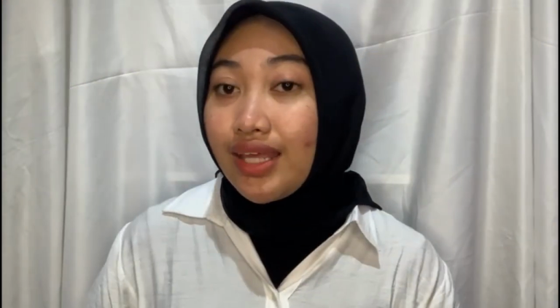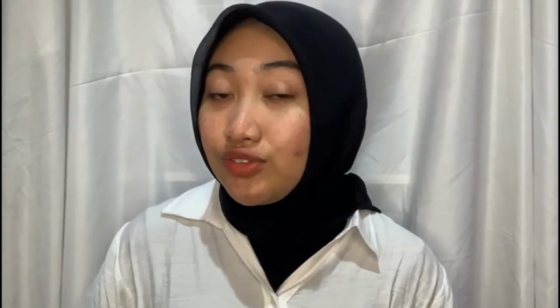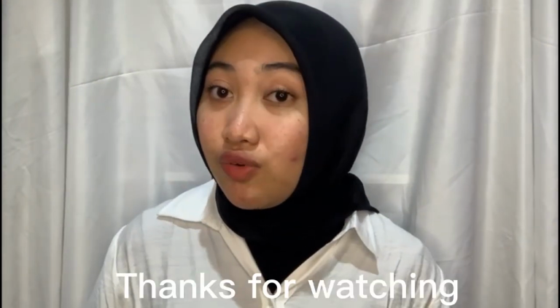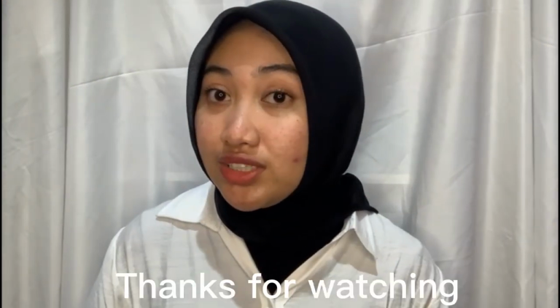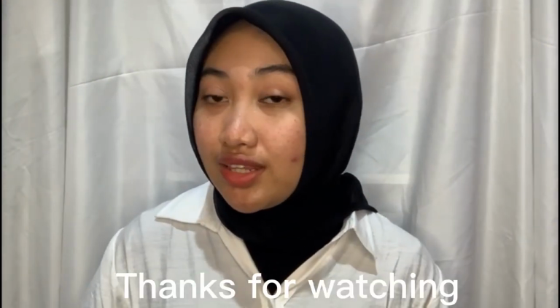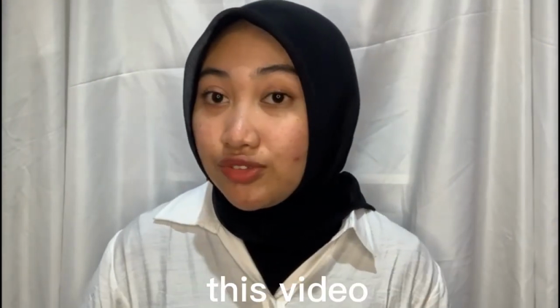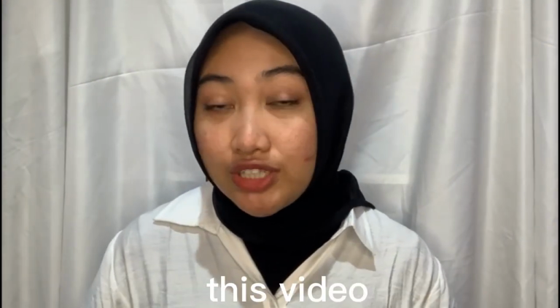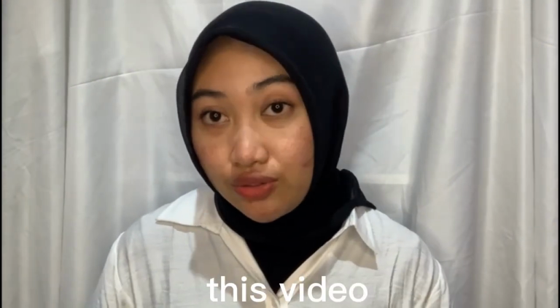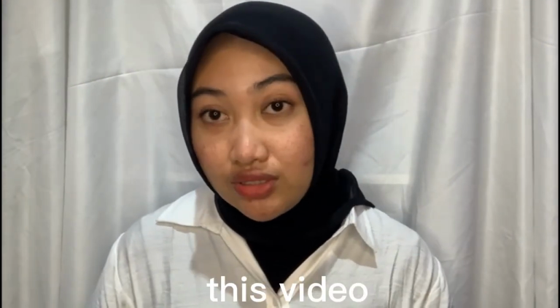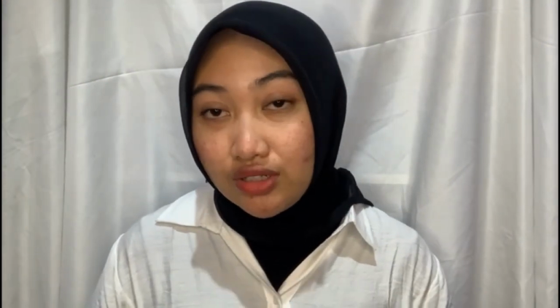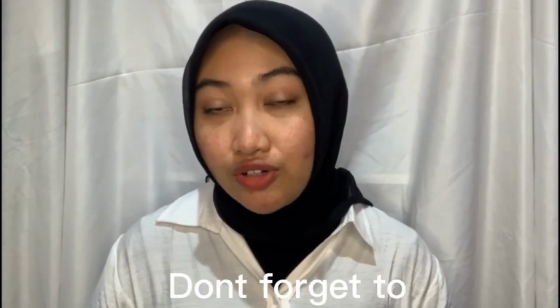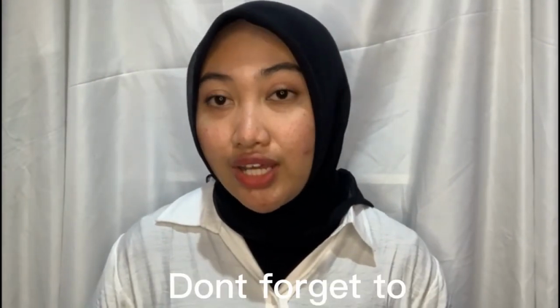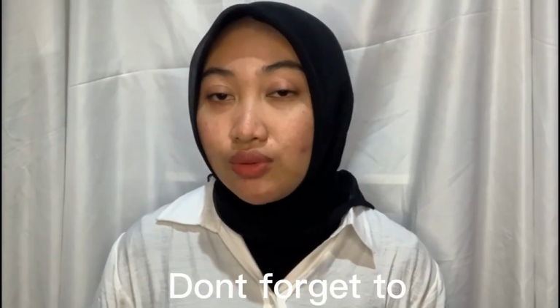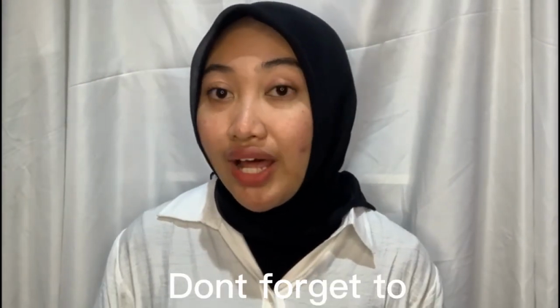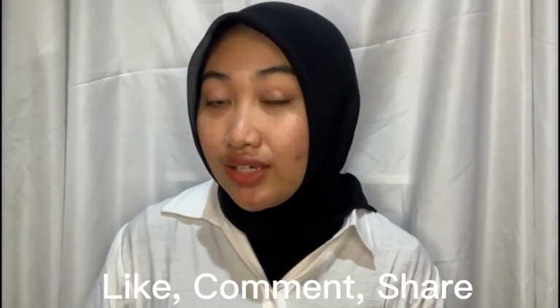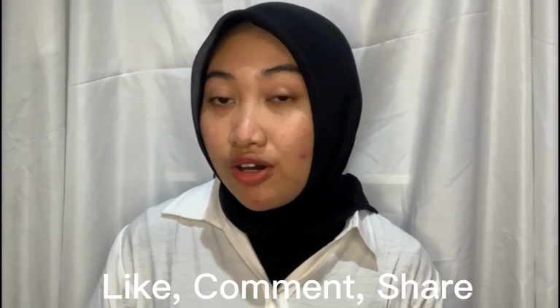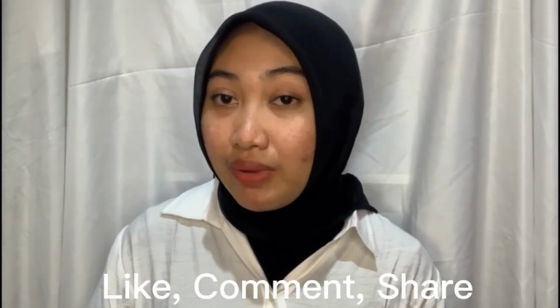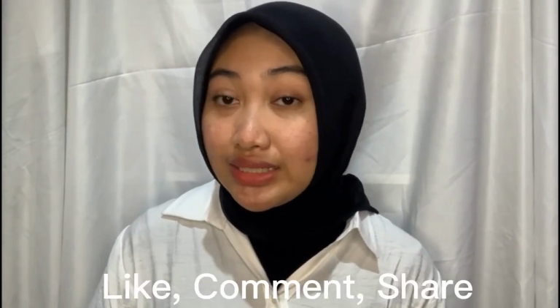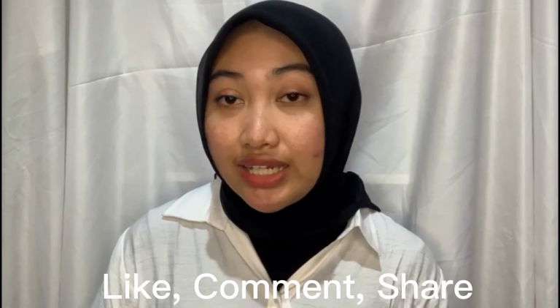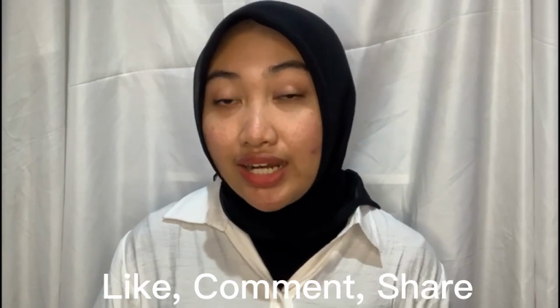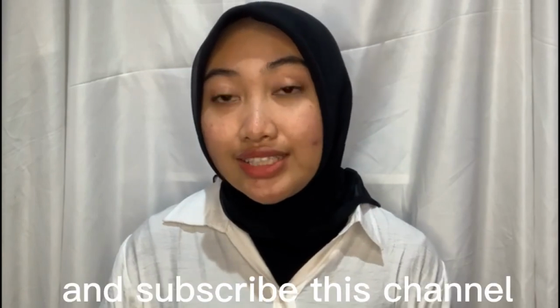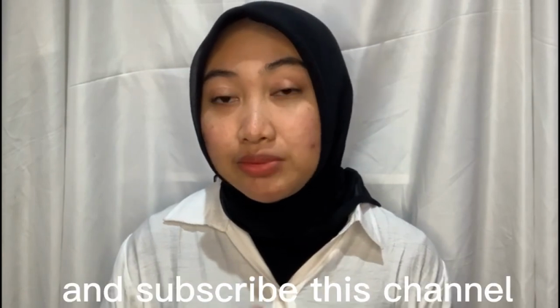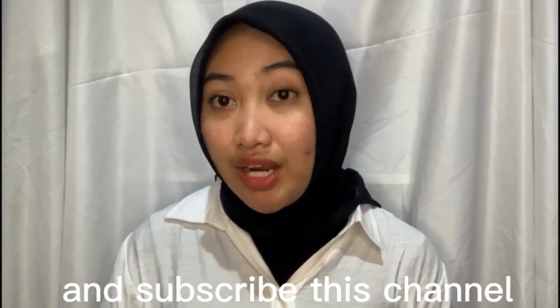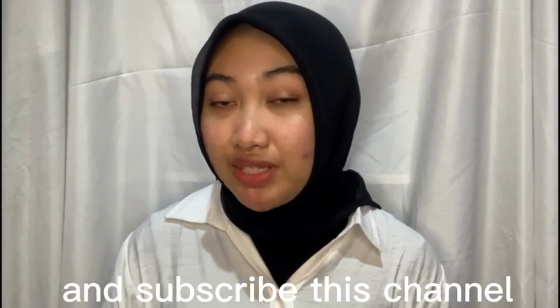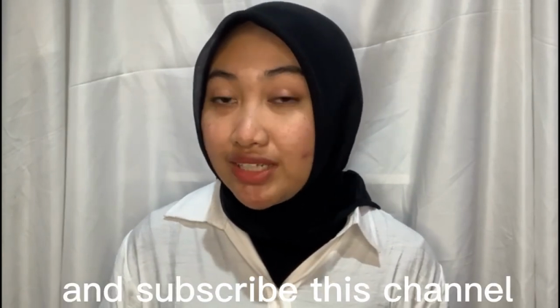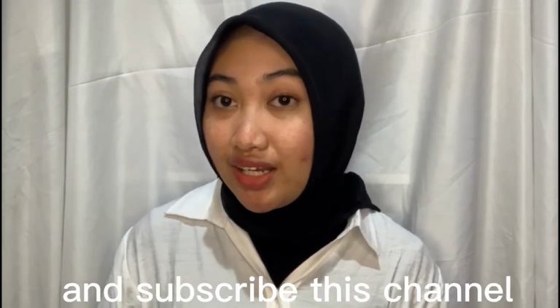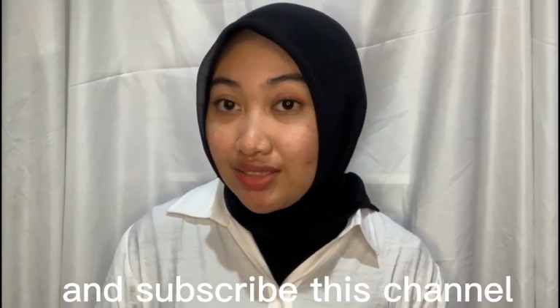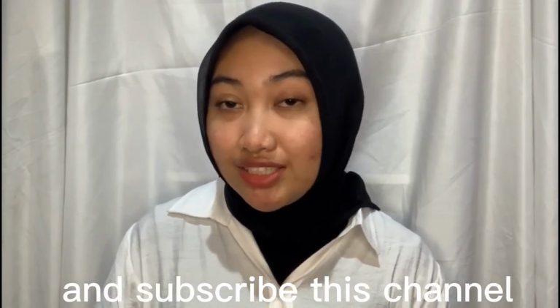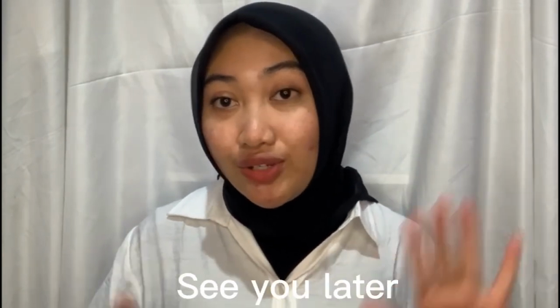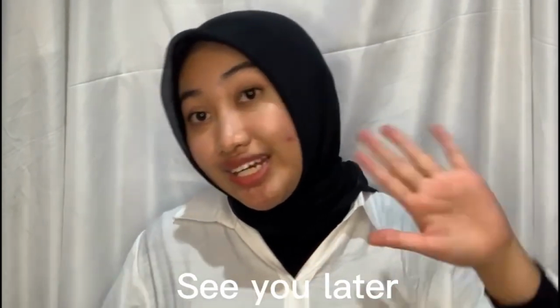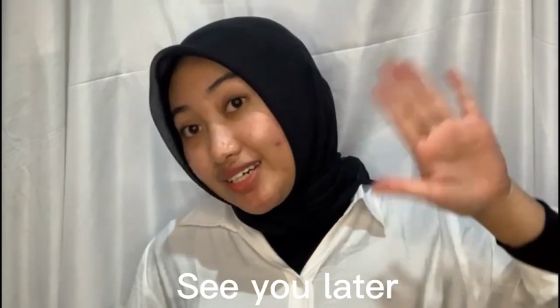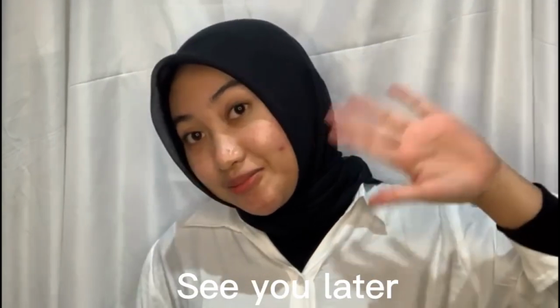Thanks for watching this video. Don't forget to like, comment, share, and subscribe to this channel. See you later!